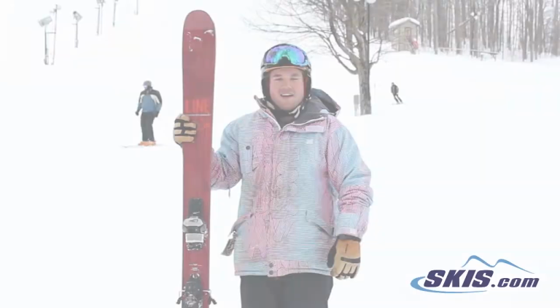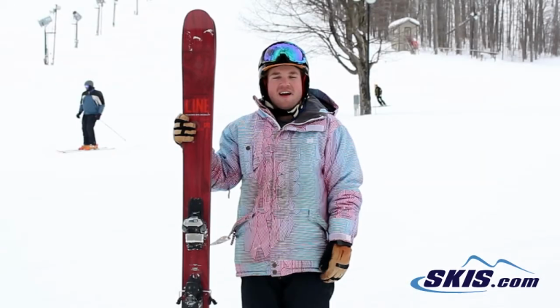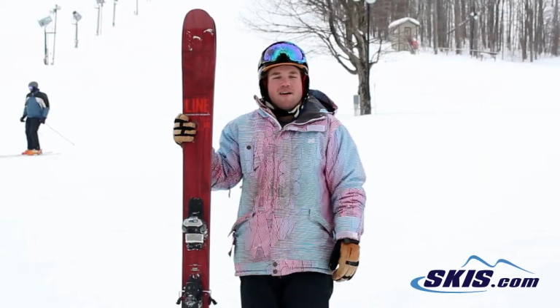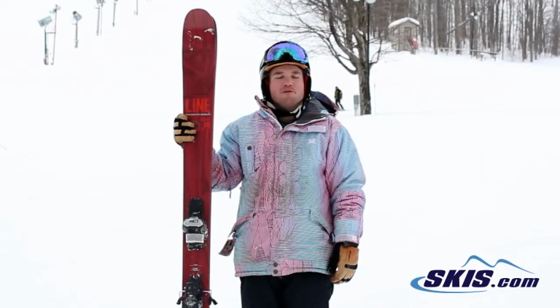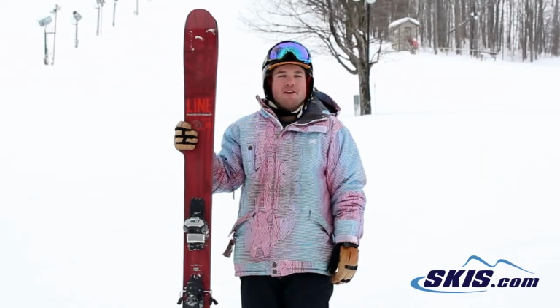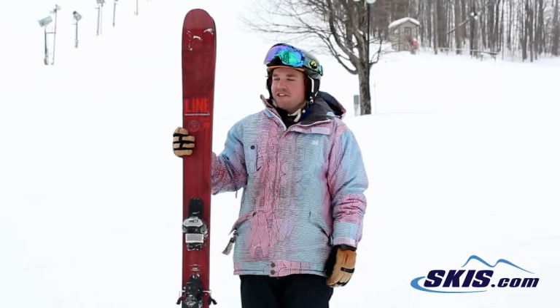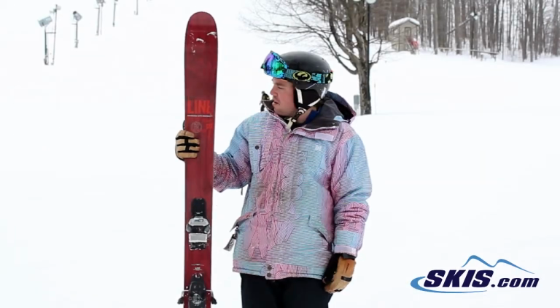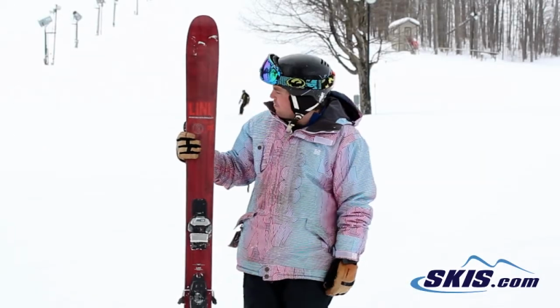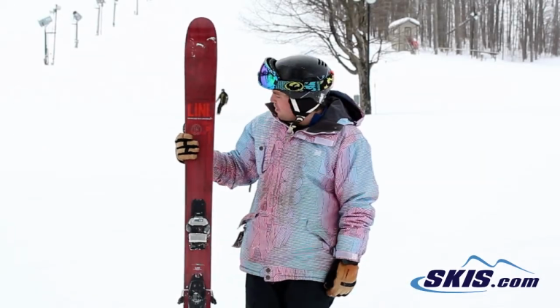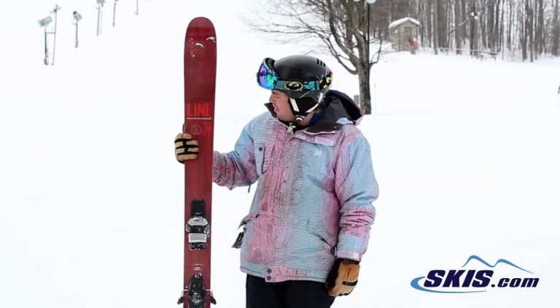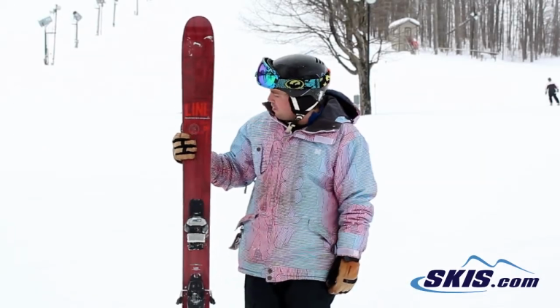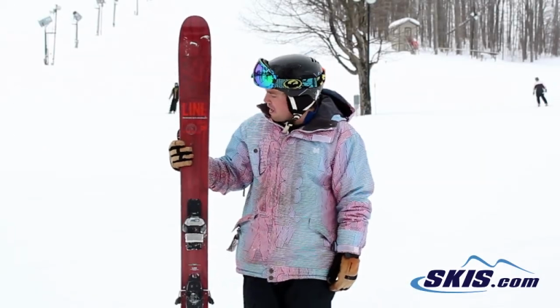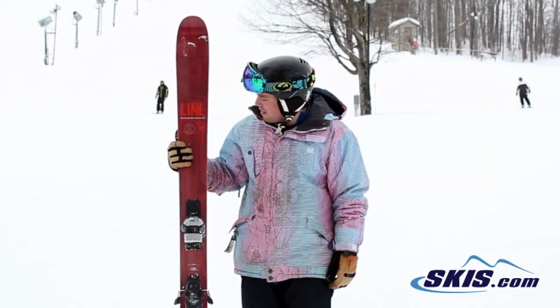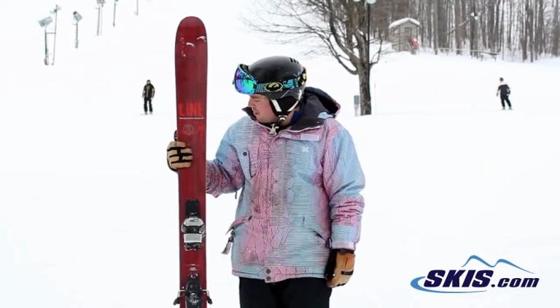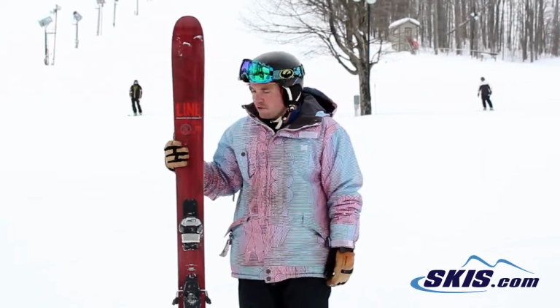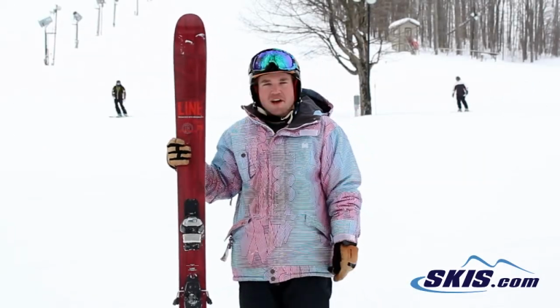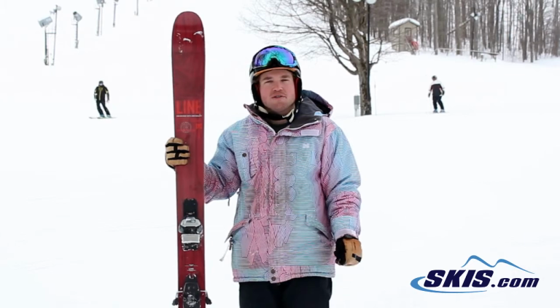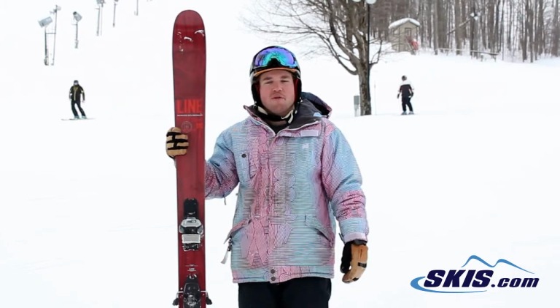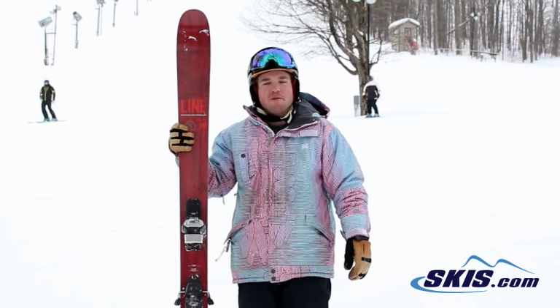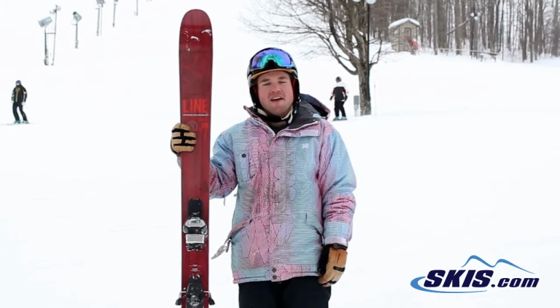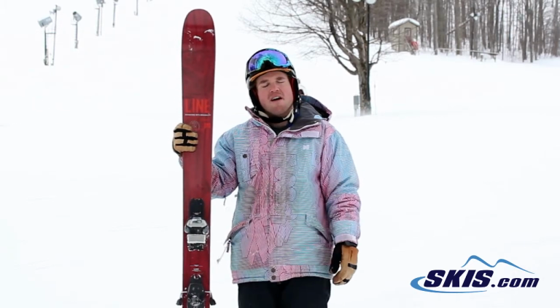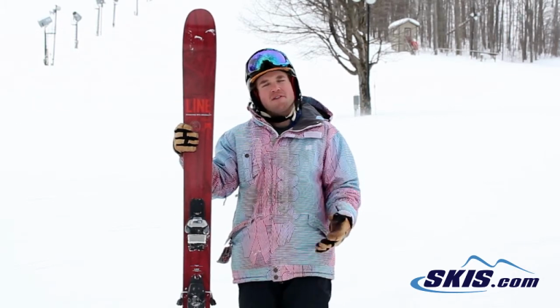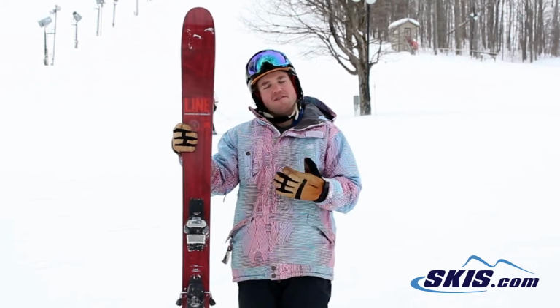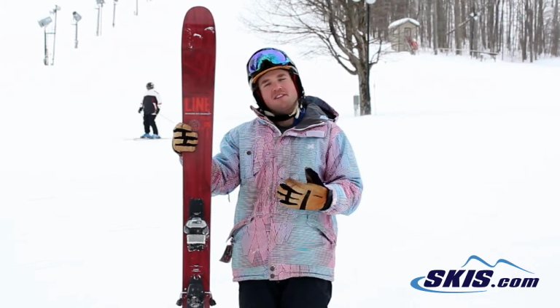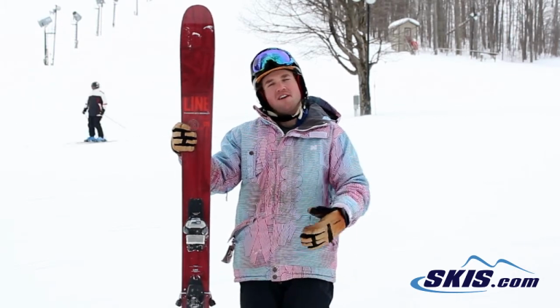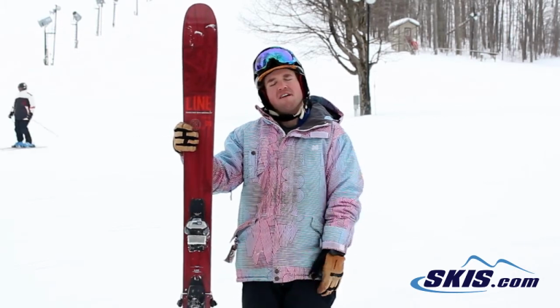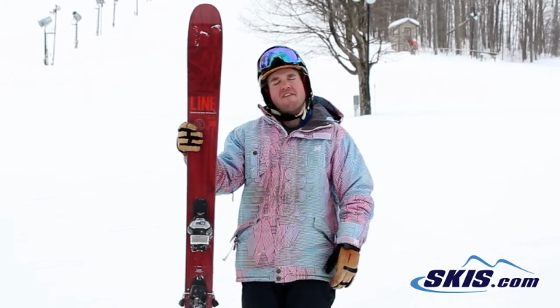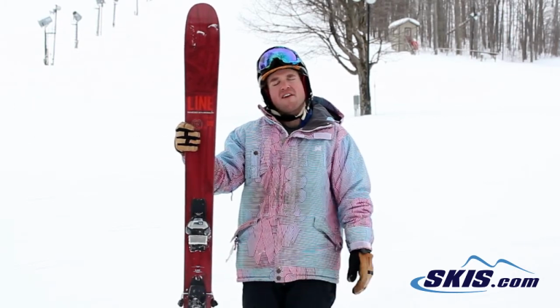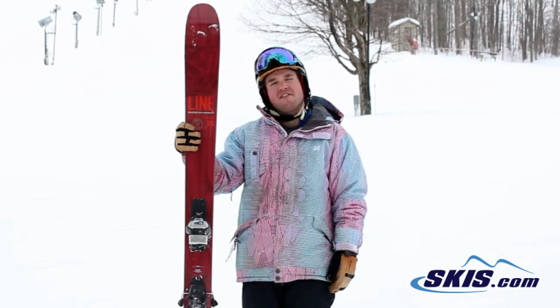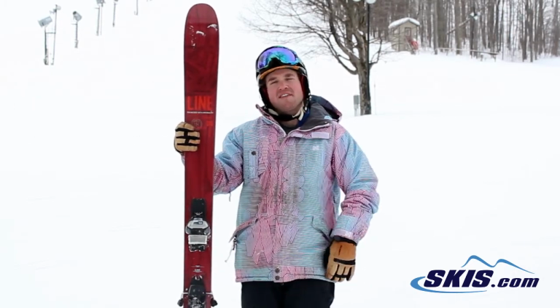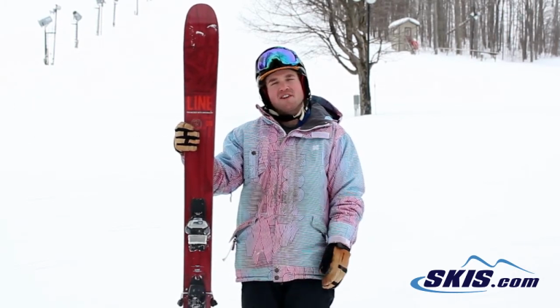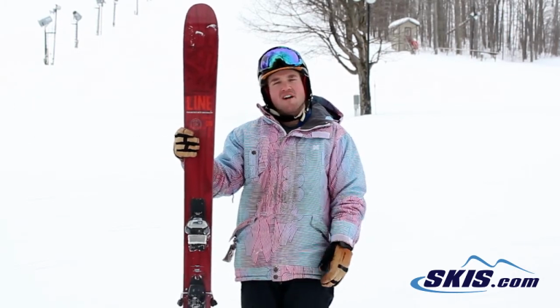Hi, I'm Troy. I just got off the Line Supernatural 108. I'm going to give this ski a 5 out of 5 stars.